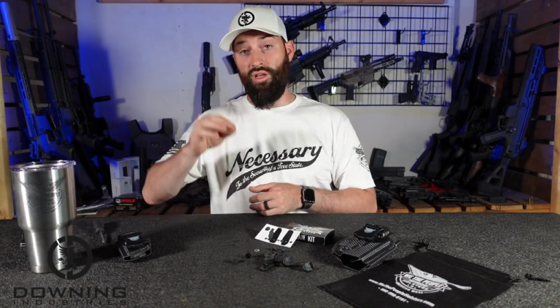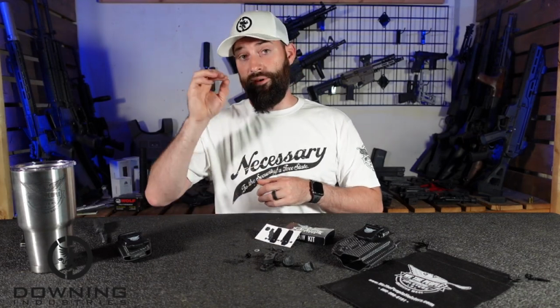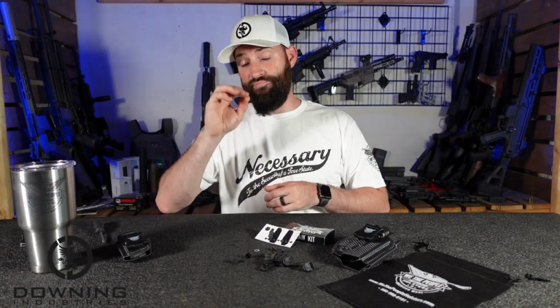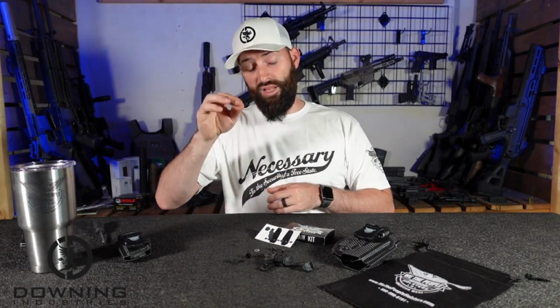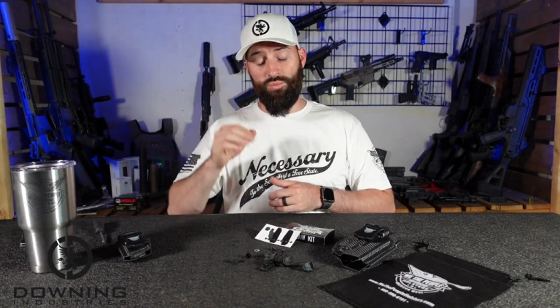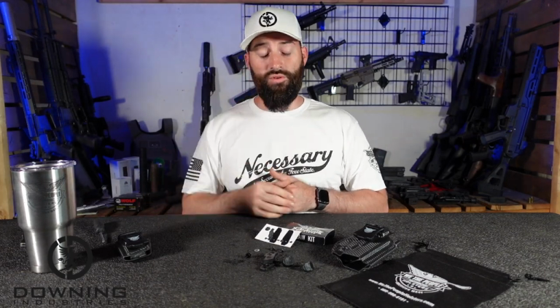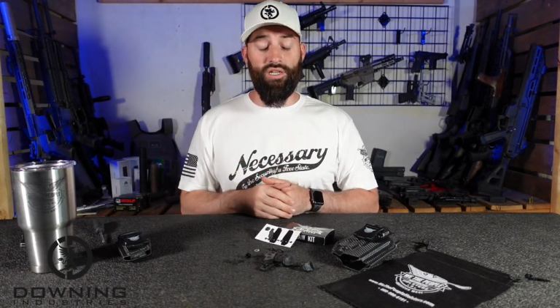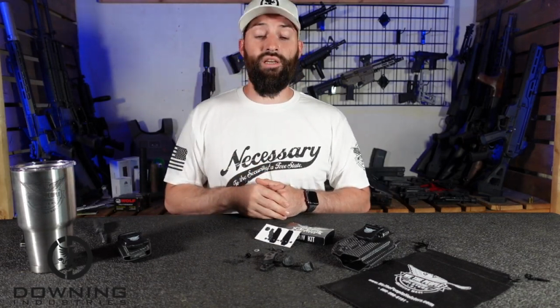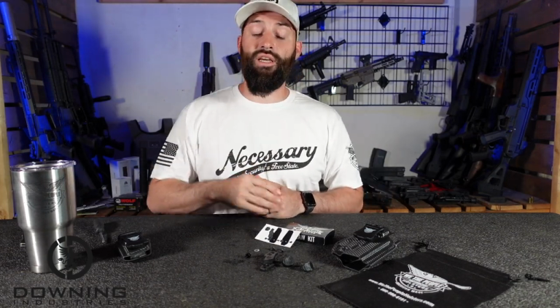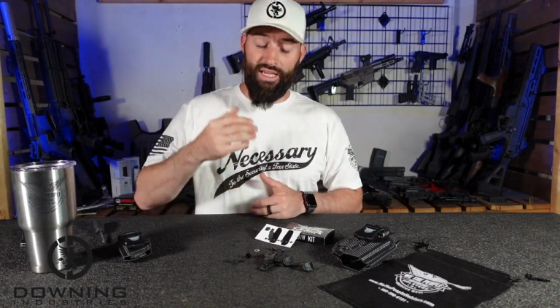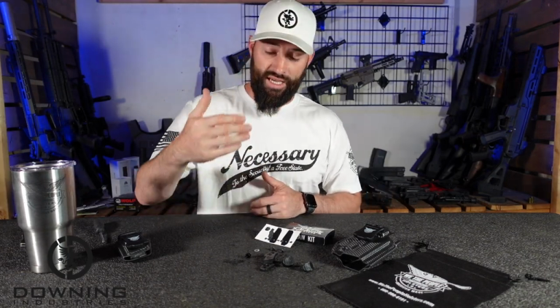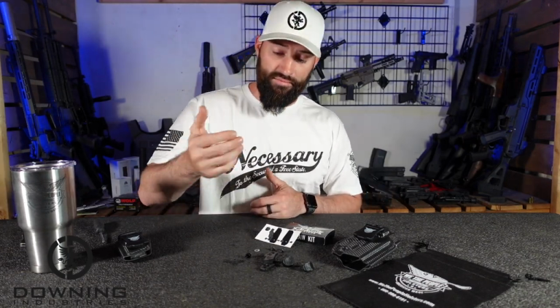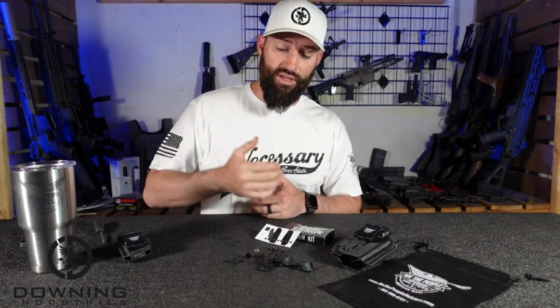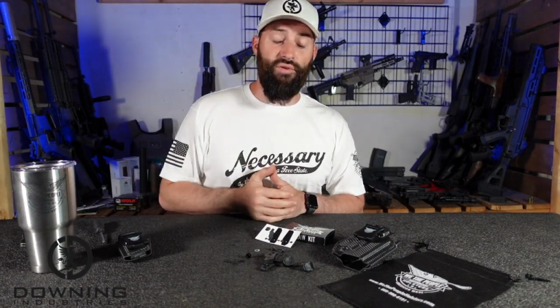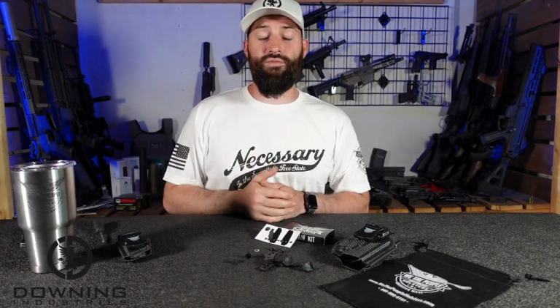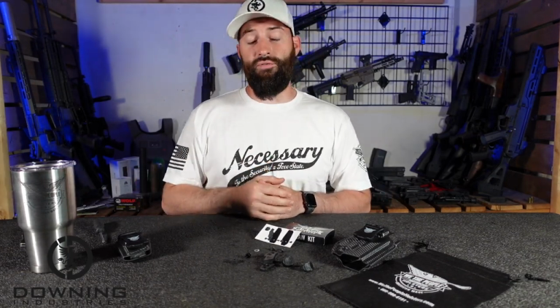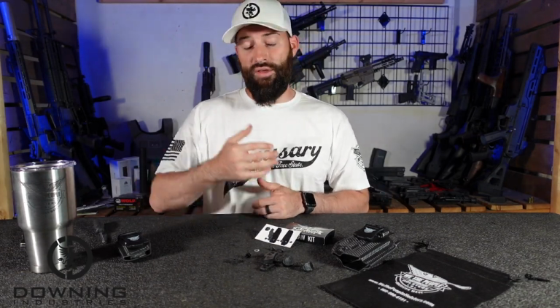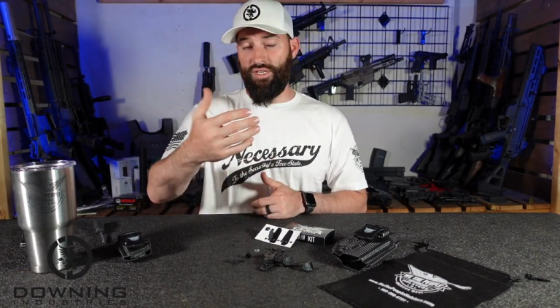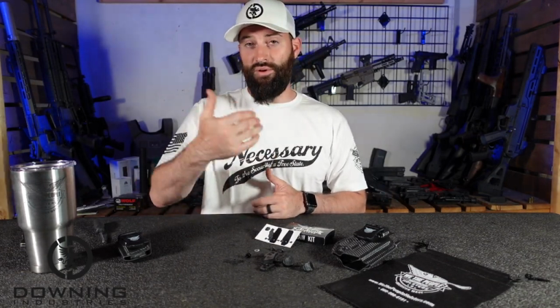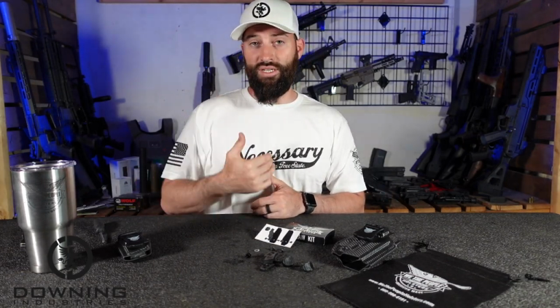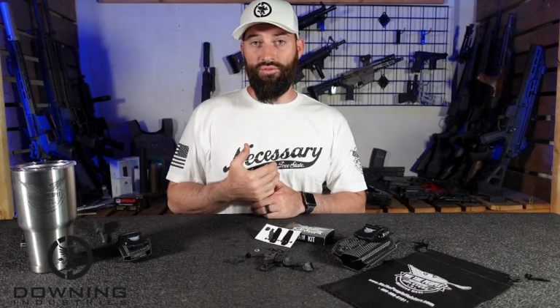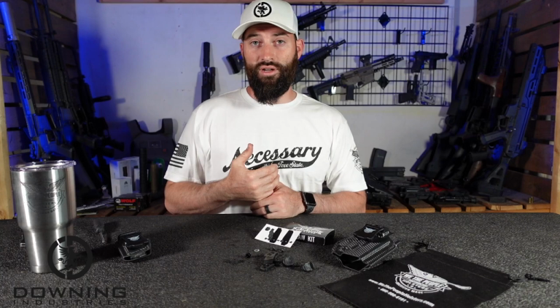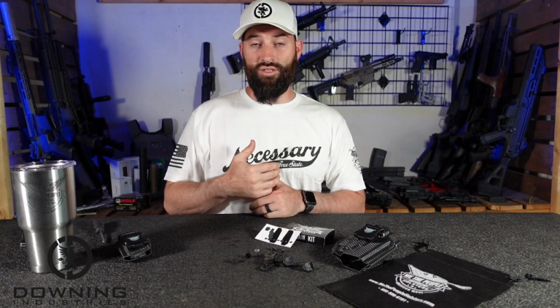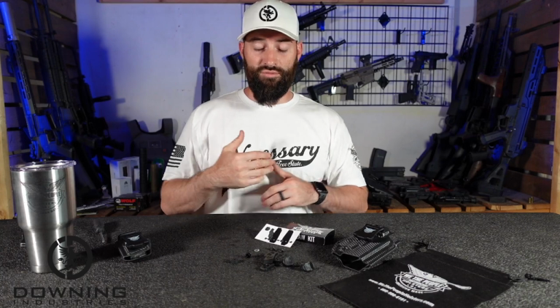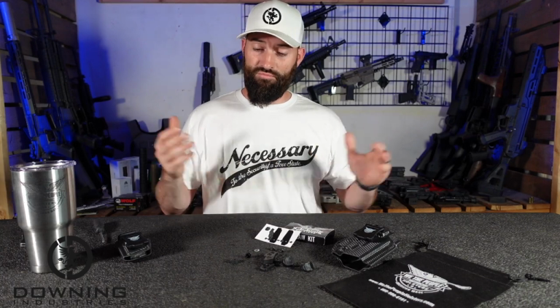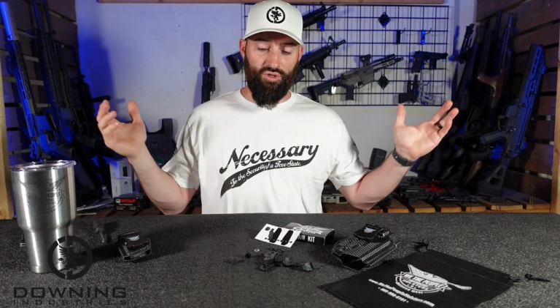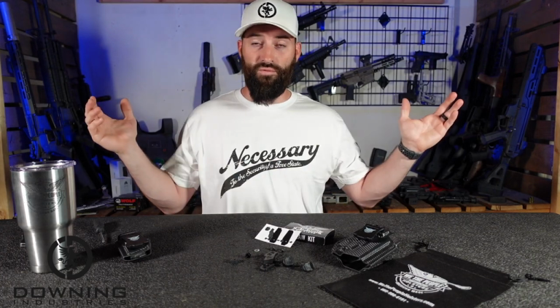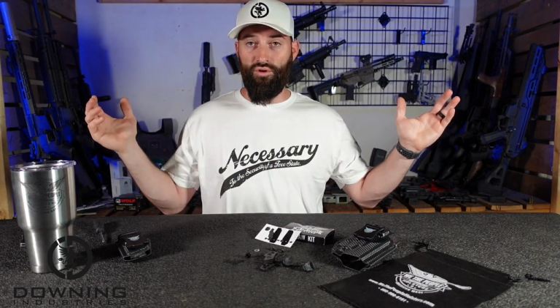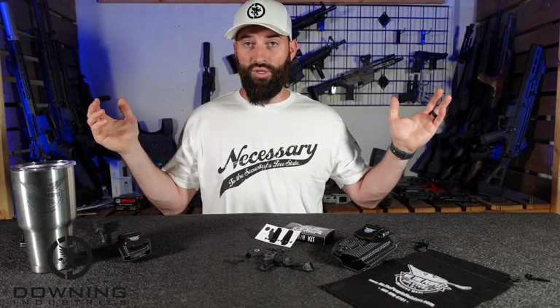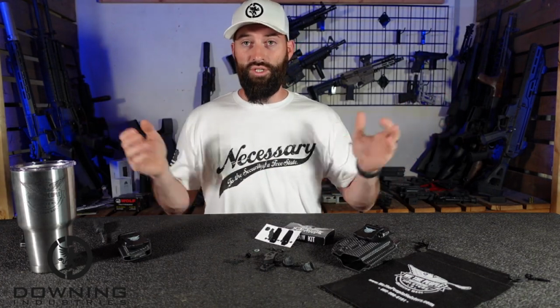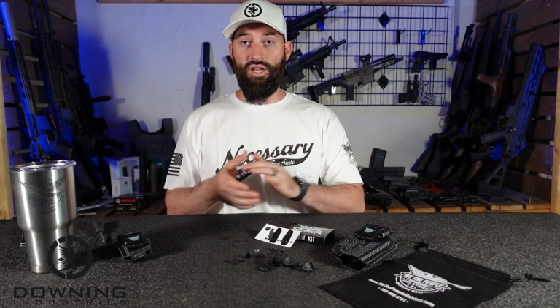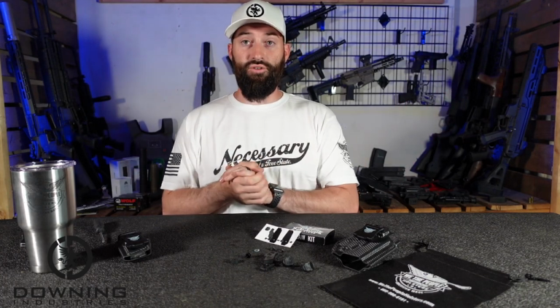If you need to take what I say with a grain of salt, go ahead. But I have purchased these personally and used them on personally purchased holsters from We The People before they ever reached out to me. So I have used these products before. I like them. Now they wanted me to do a video on it — I'm perfectly fine with that because I can stand behind this product. If you have to take what I say with a grain of salt, go for it.